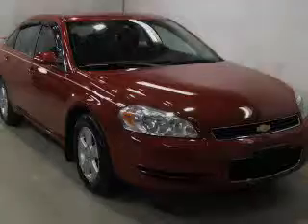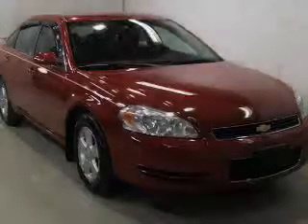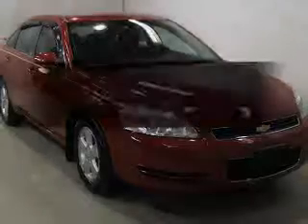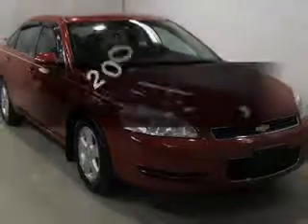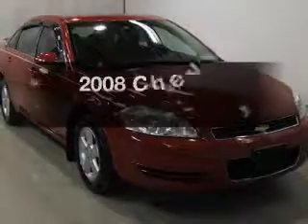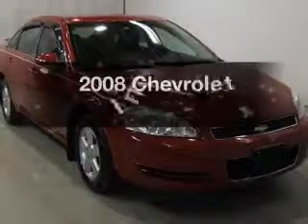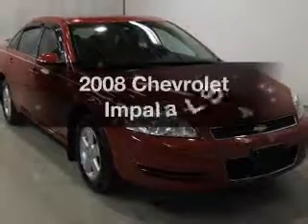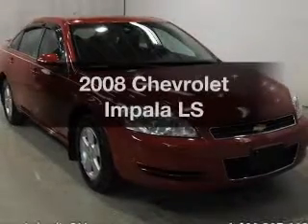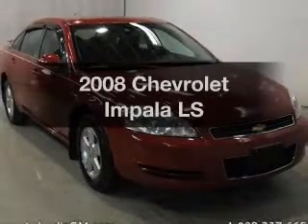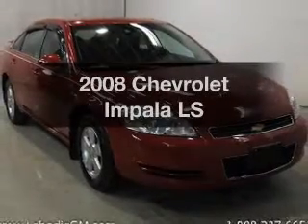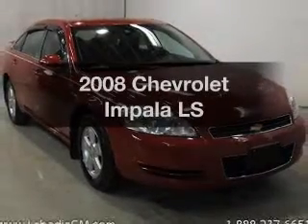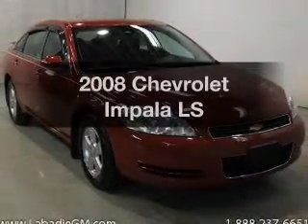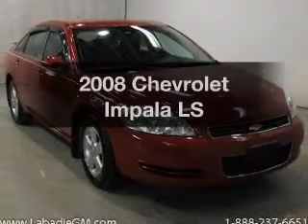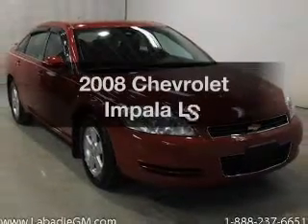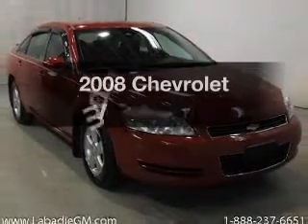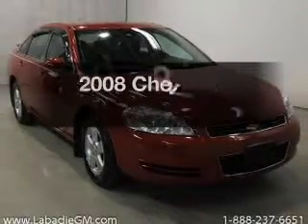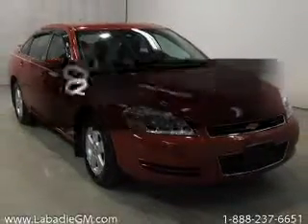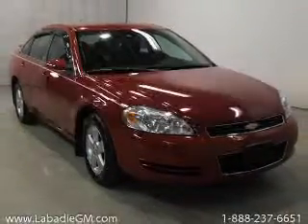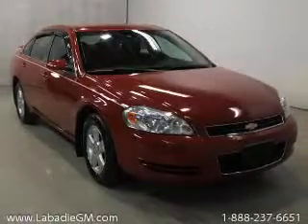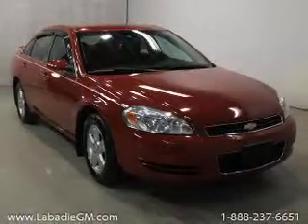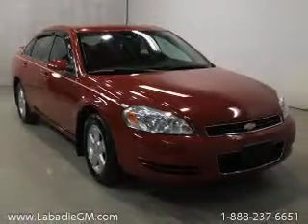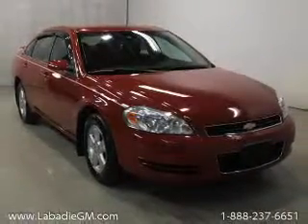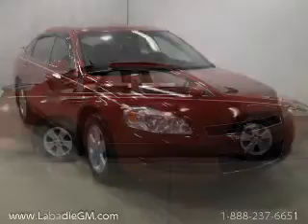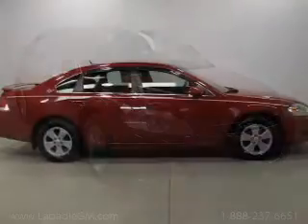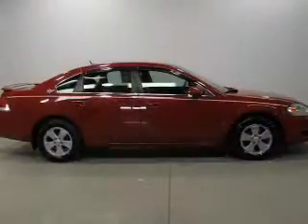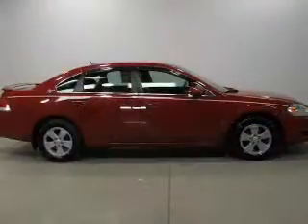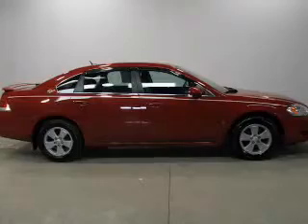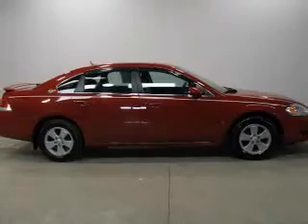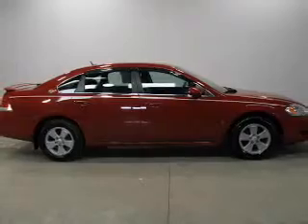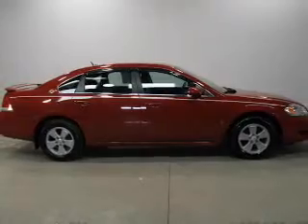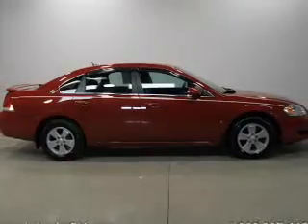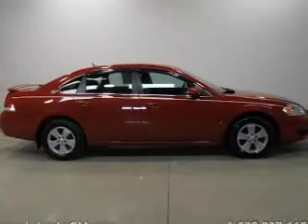Check out this 2008 Chevrolet Impala. If you're looking for a first-rate auto, this one could be yours today.